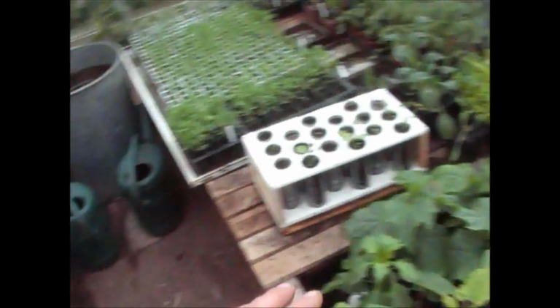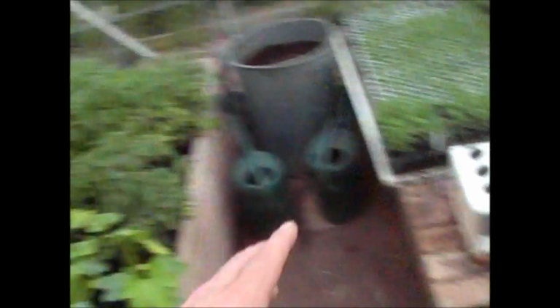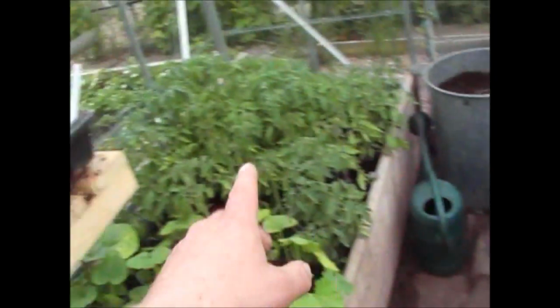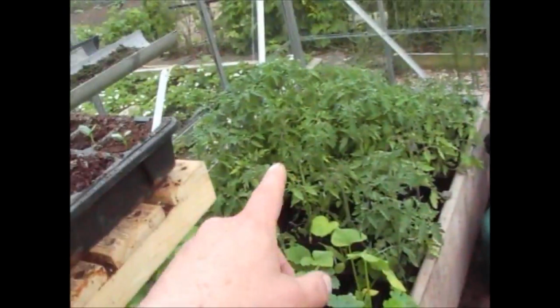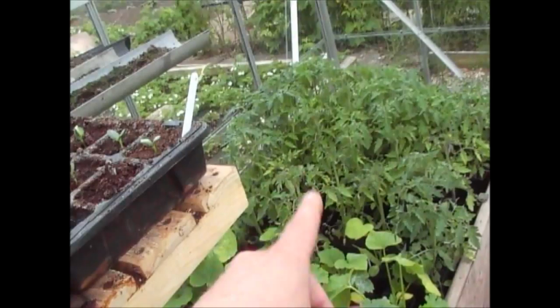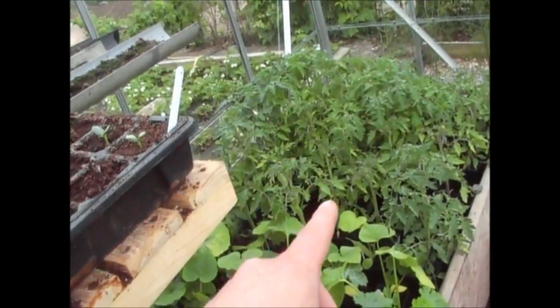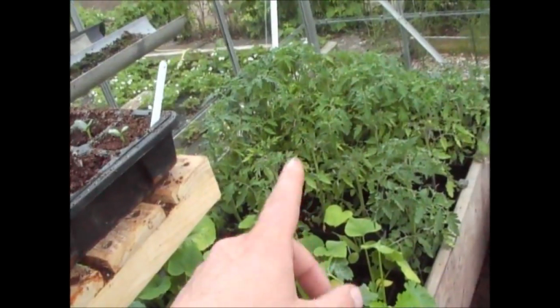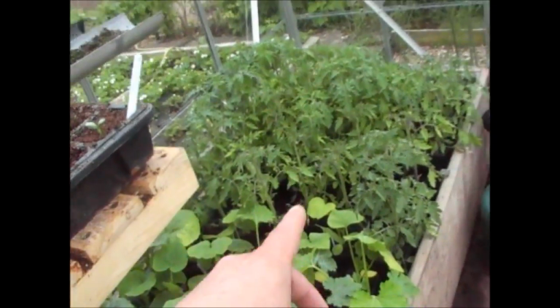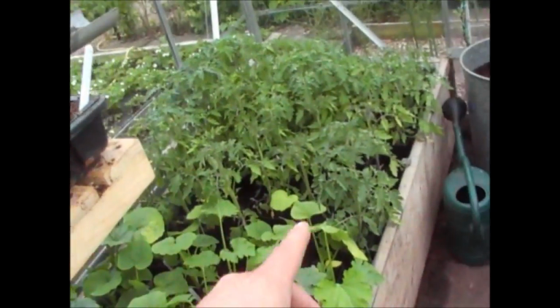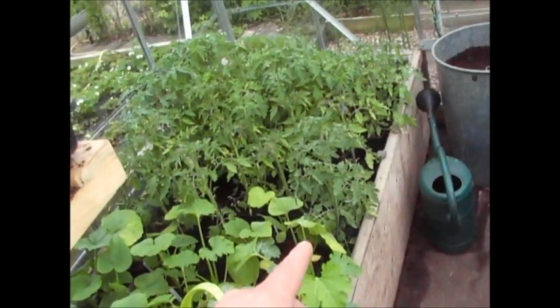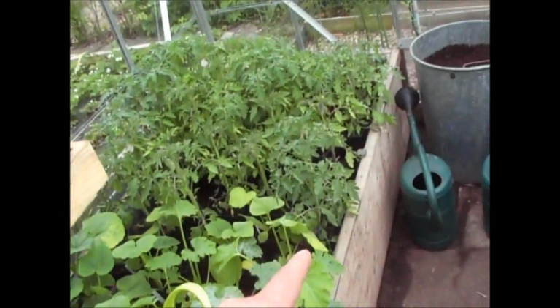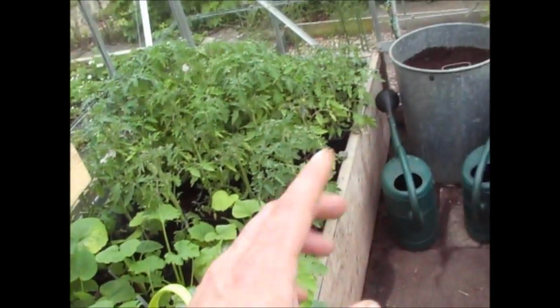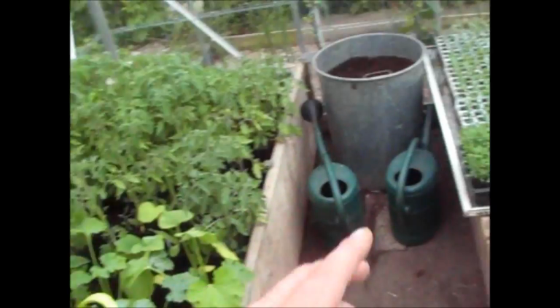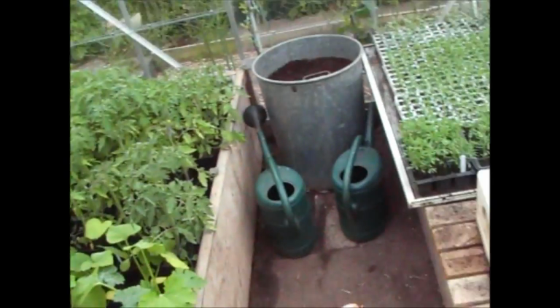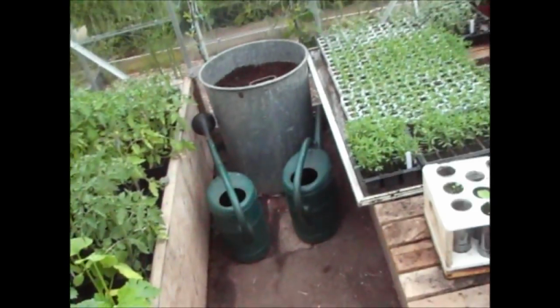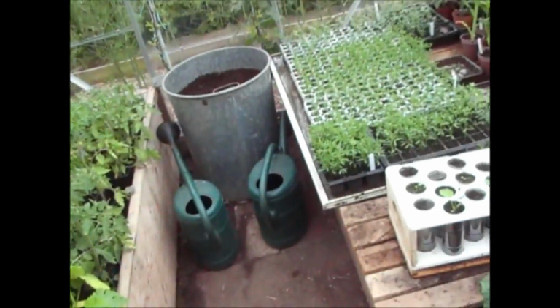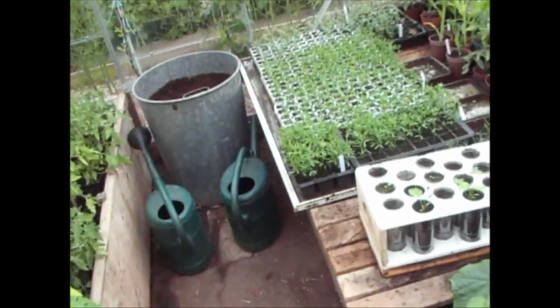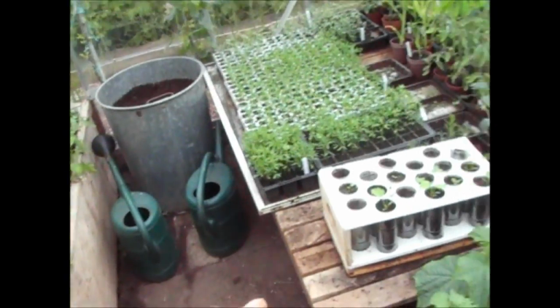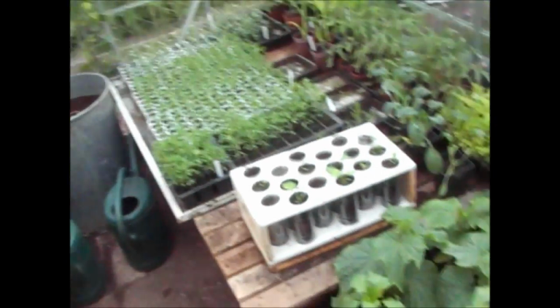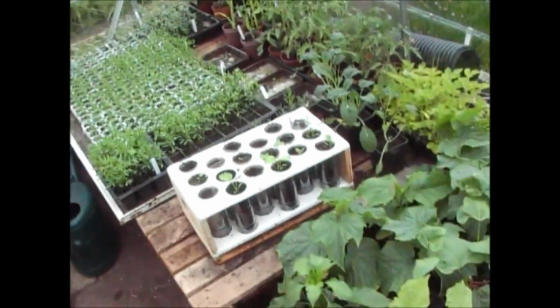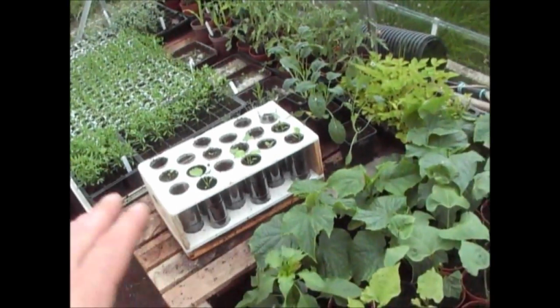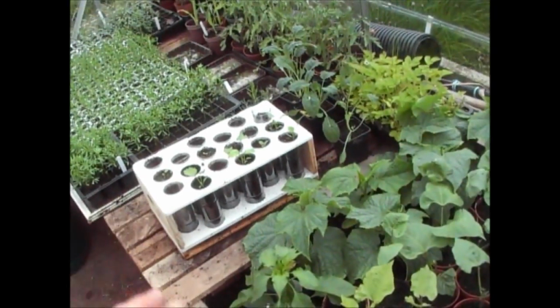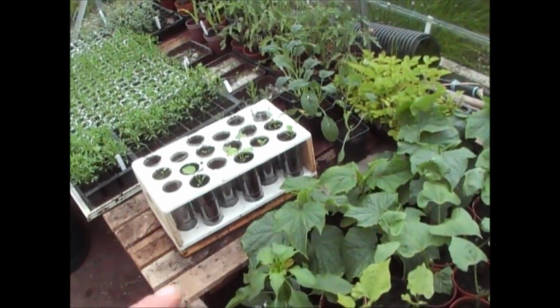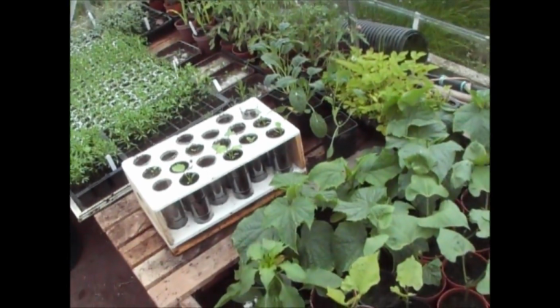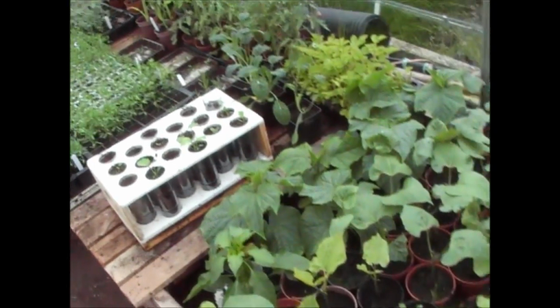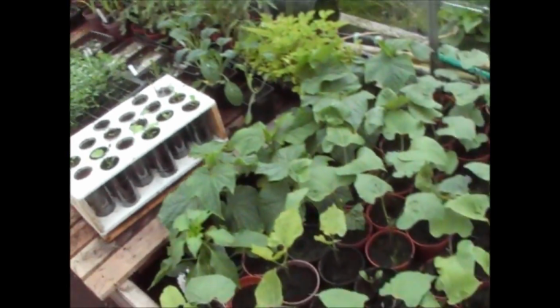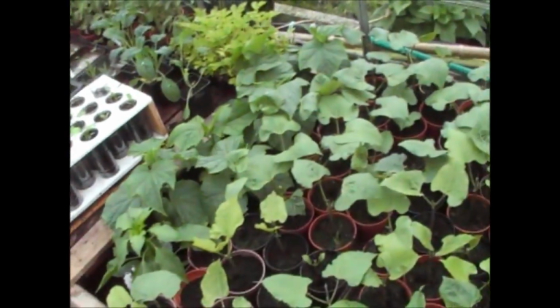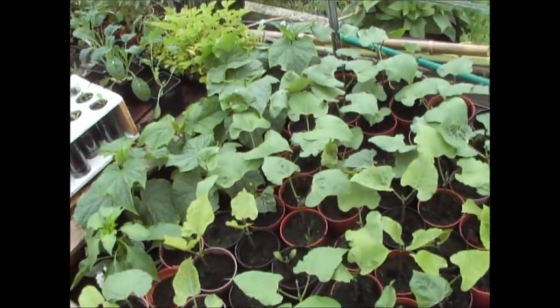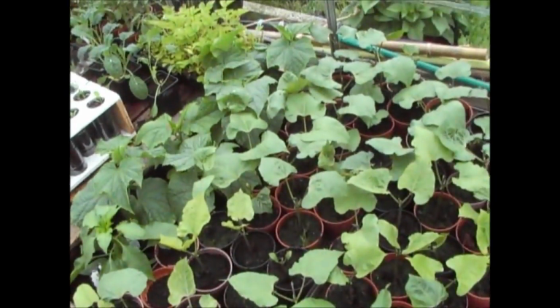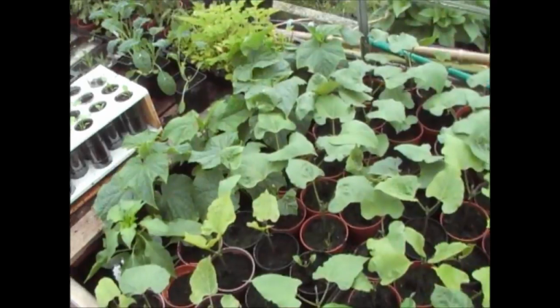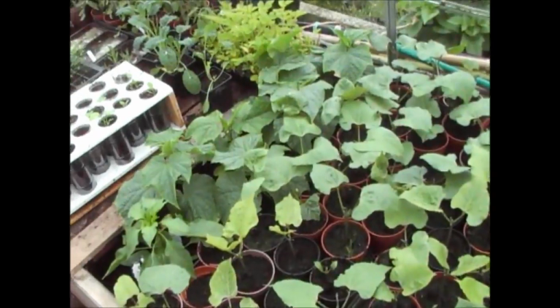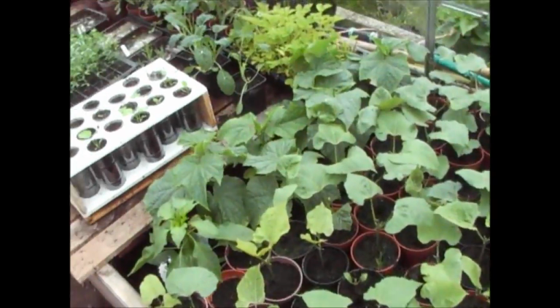As you can see the tomatoes are more than ready to go in, so that's why I'm doing it today. I'll get cracking with that and show you each stage as I go through.